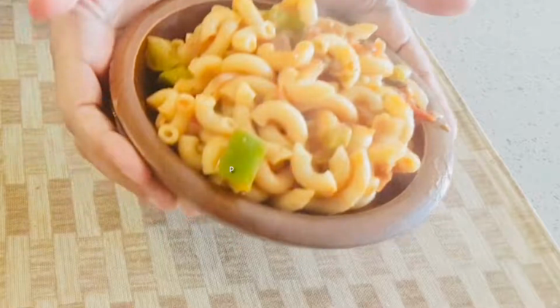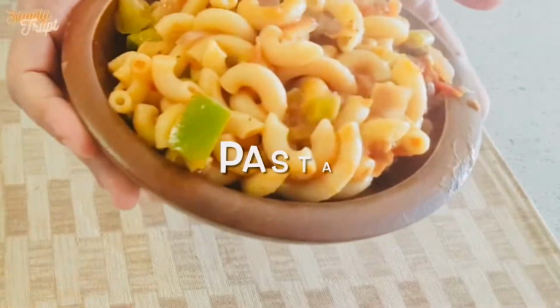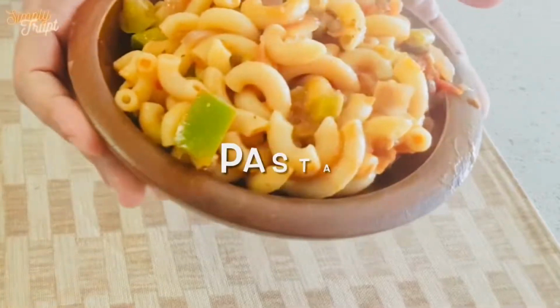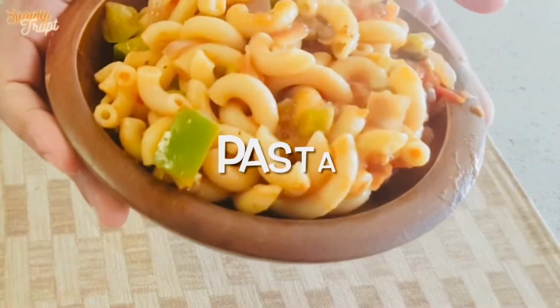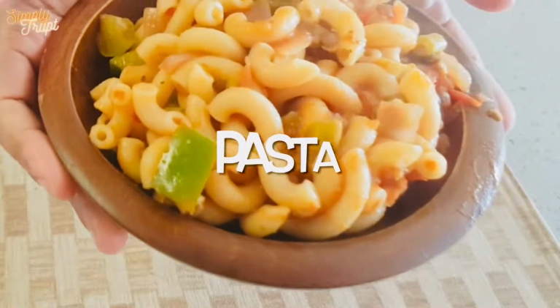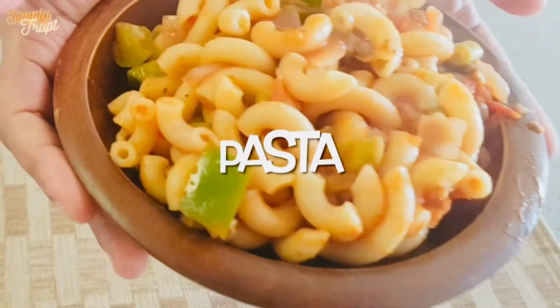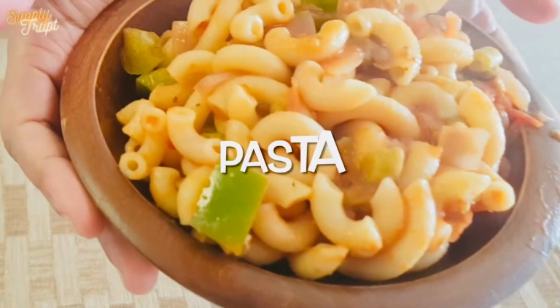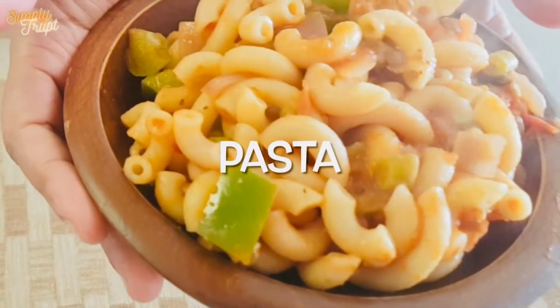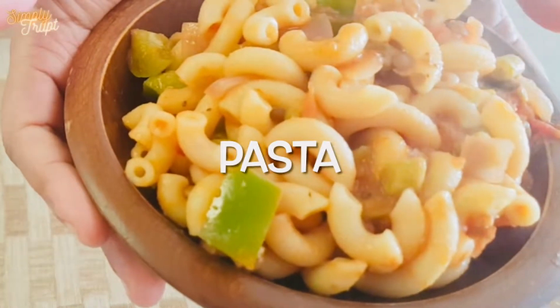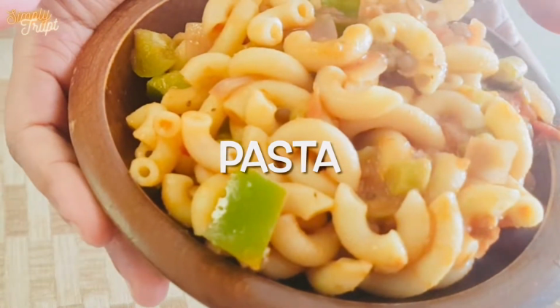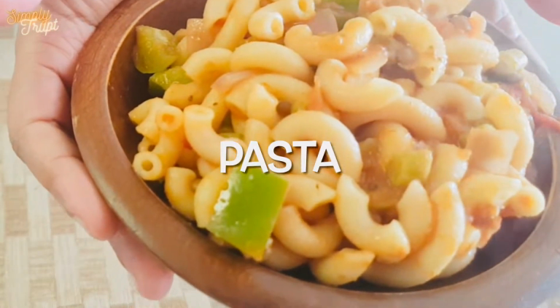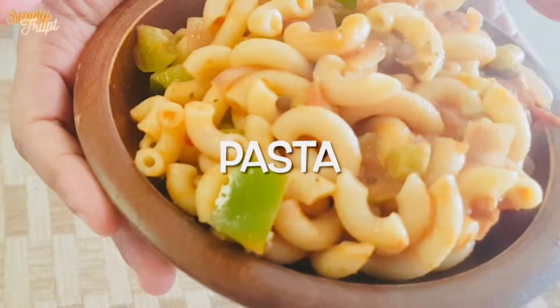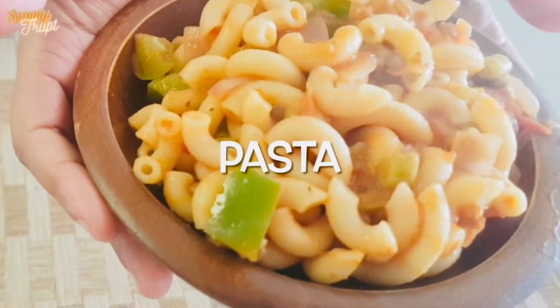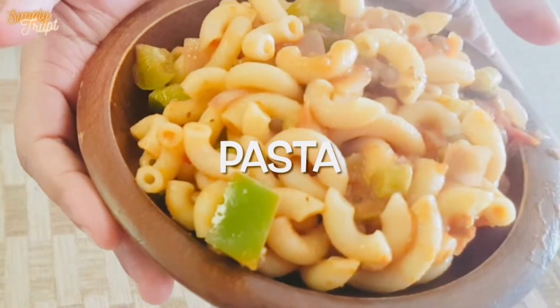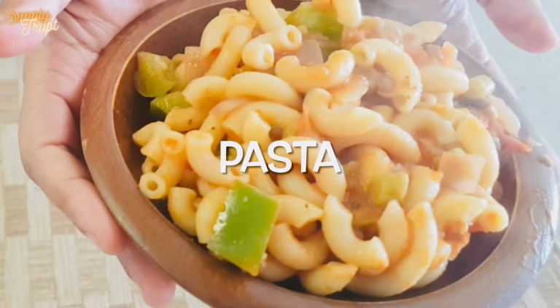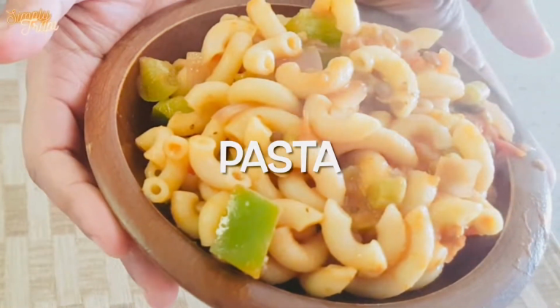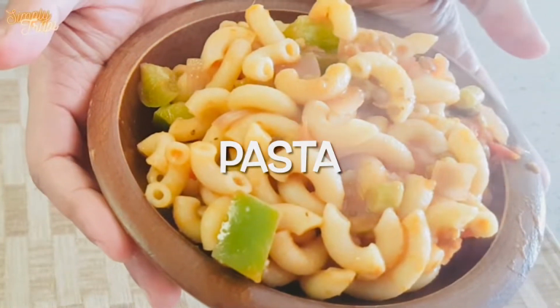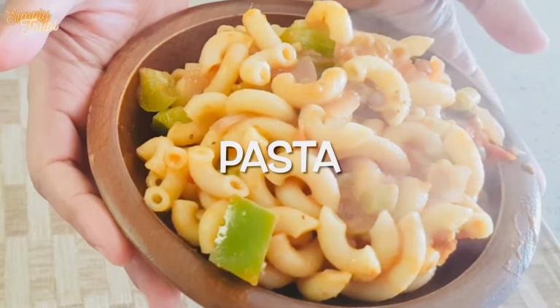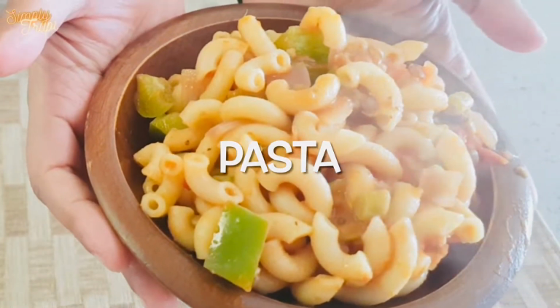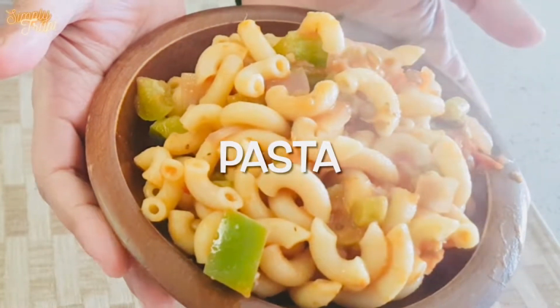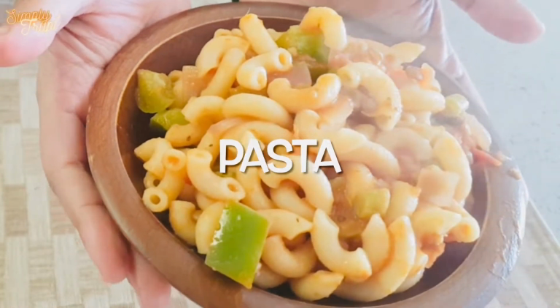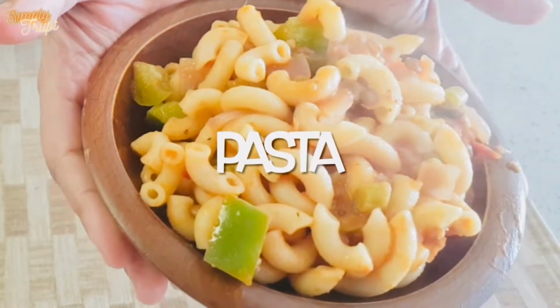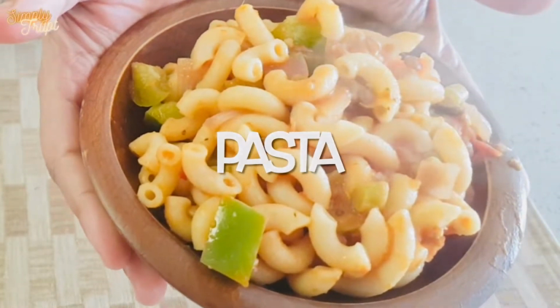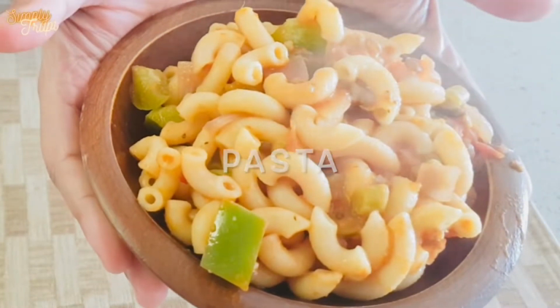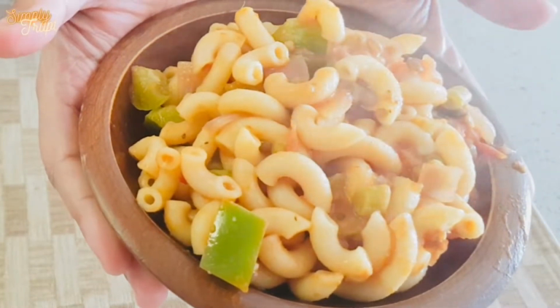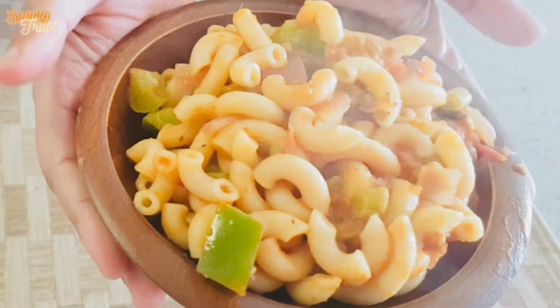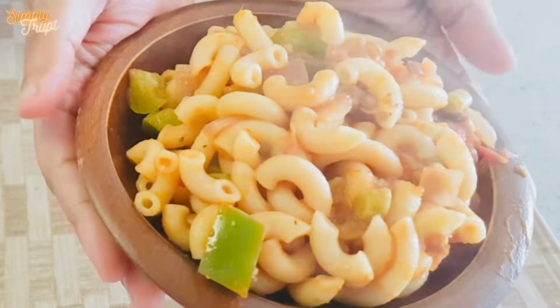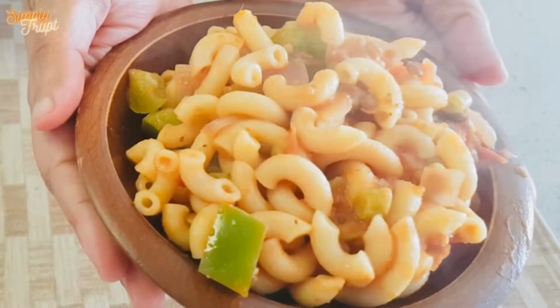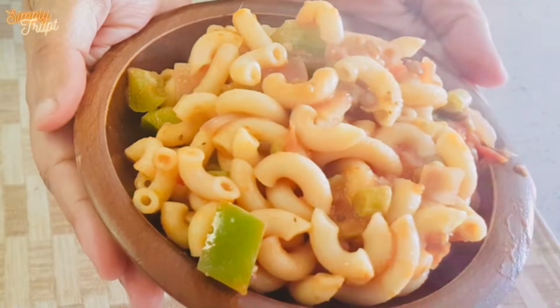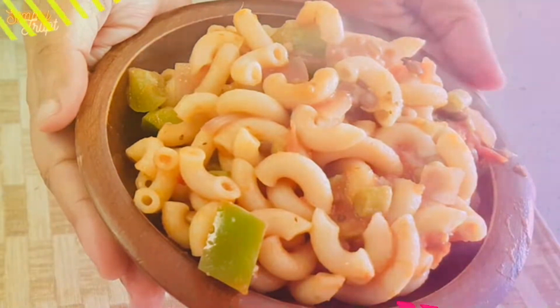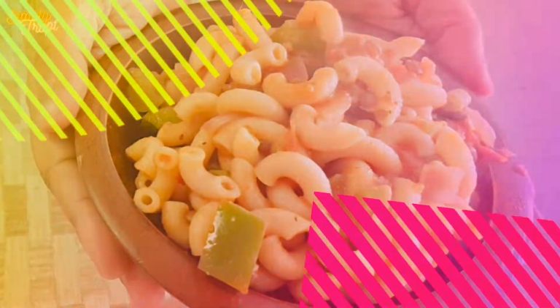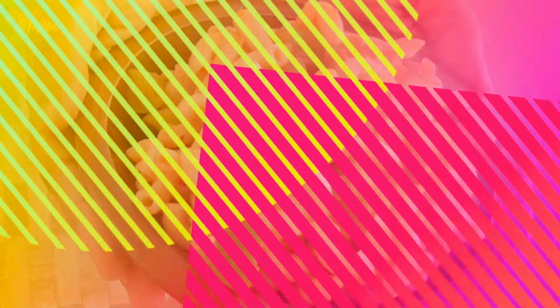Hello friends, today we prepare pasta. Let's get started.